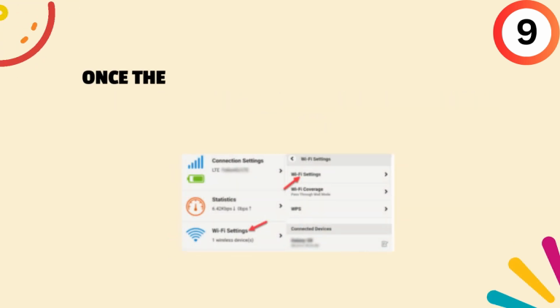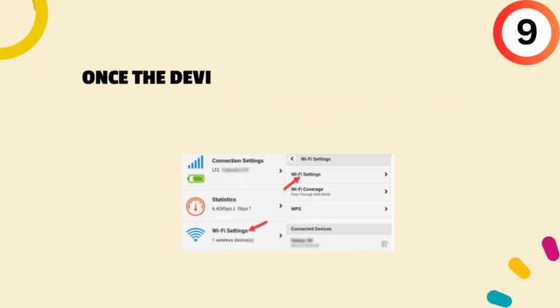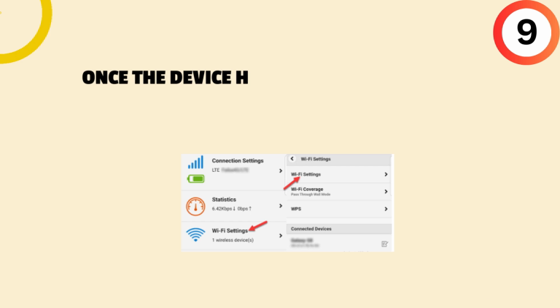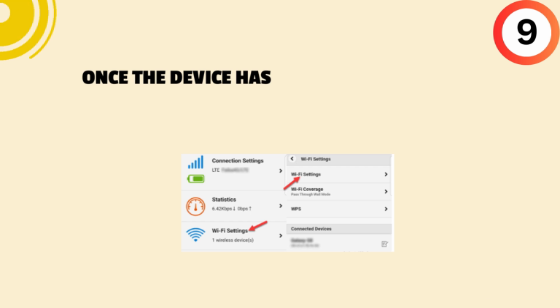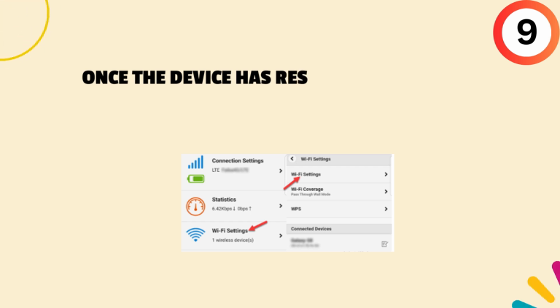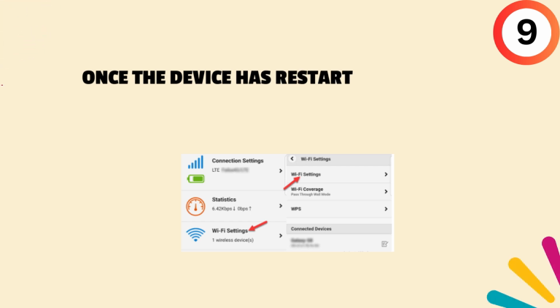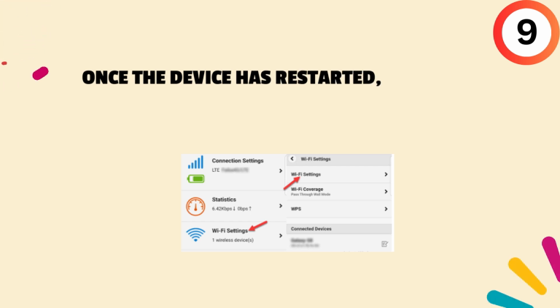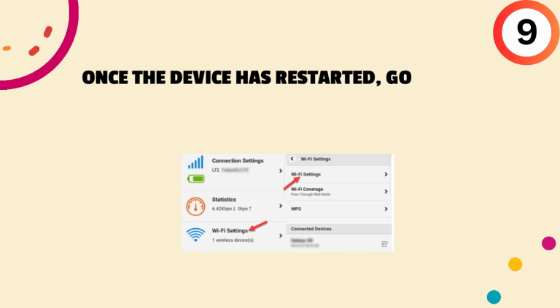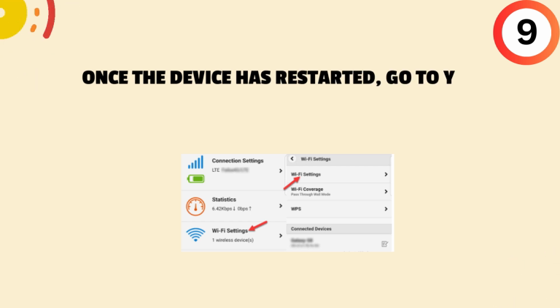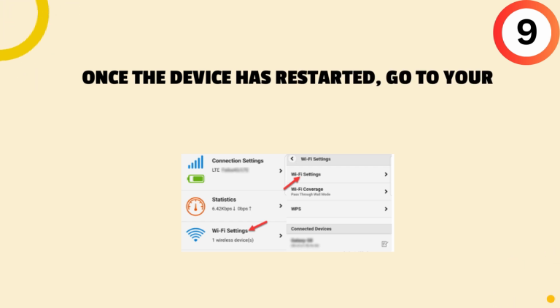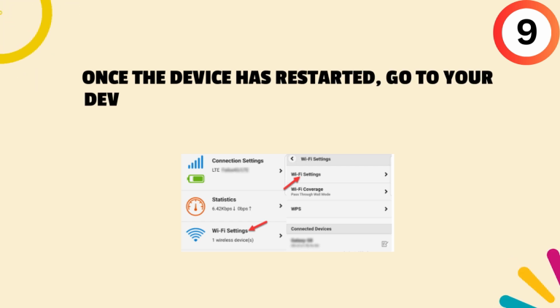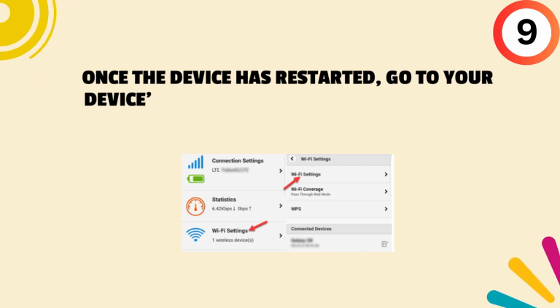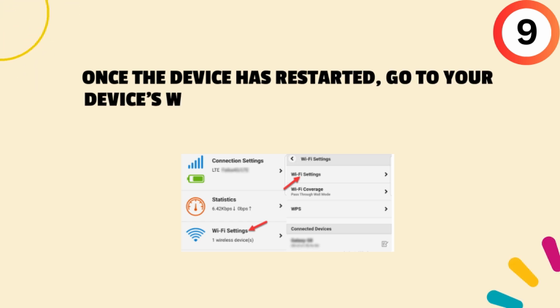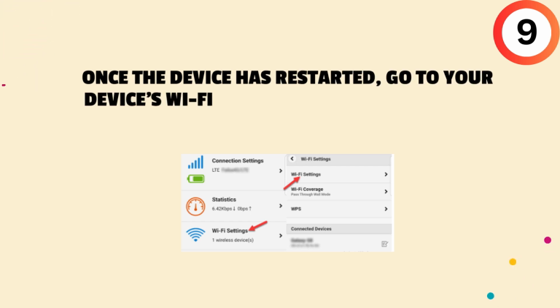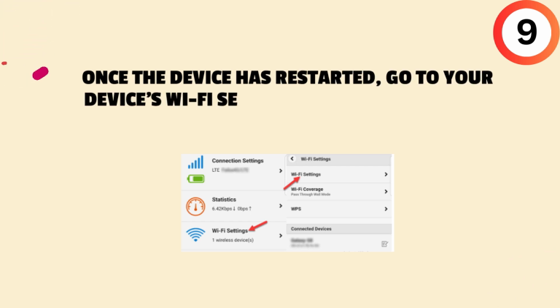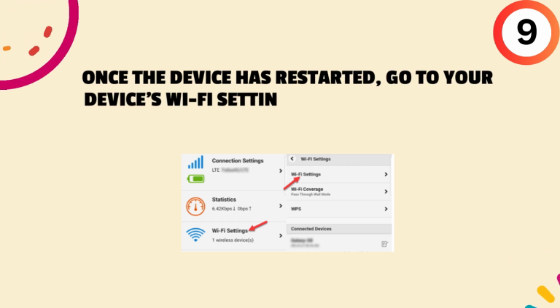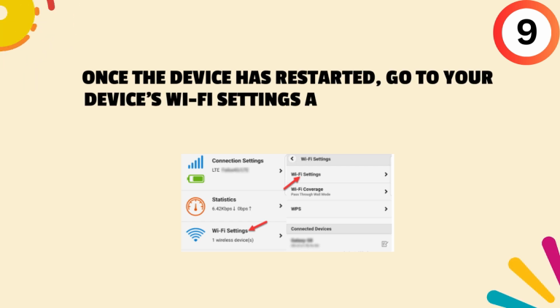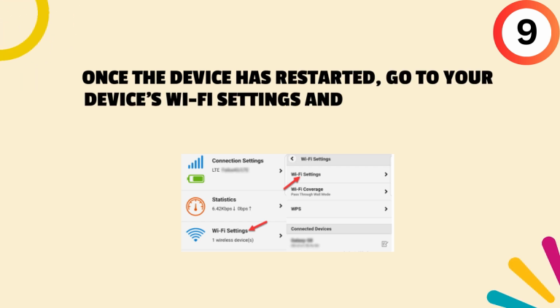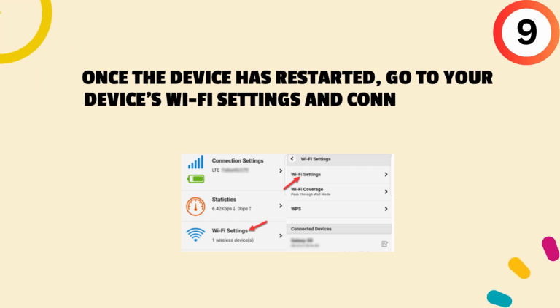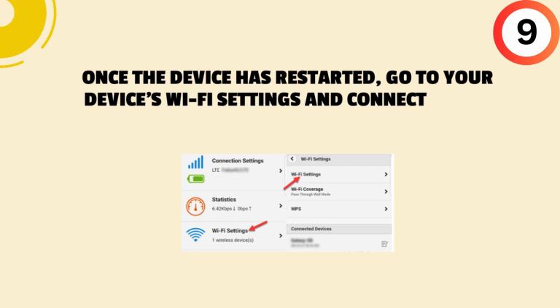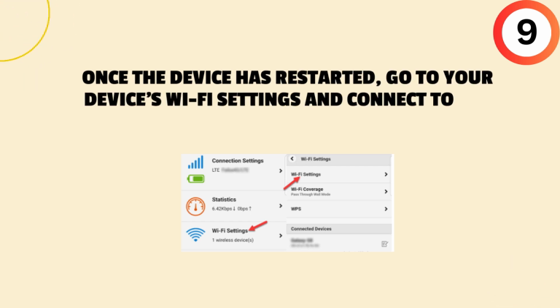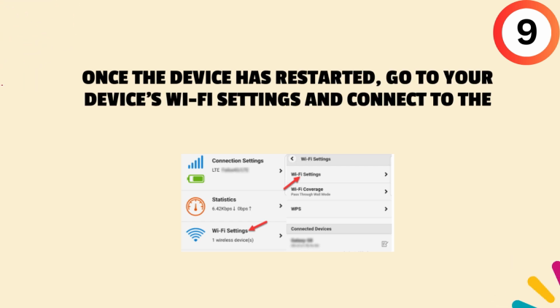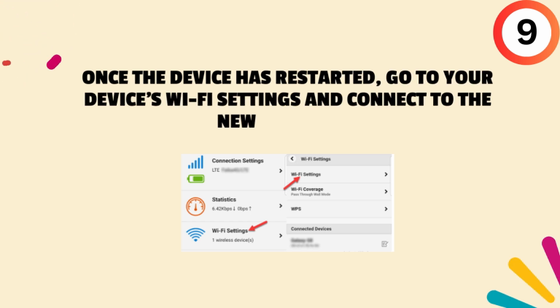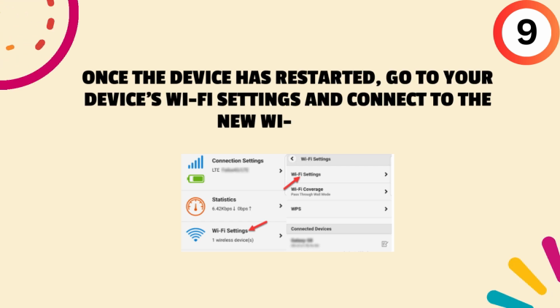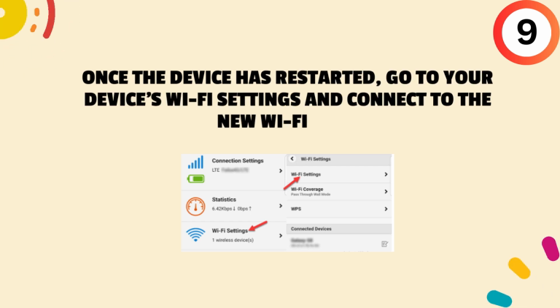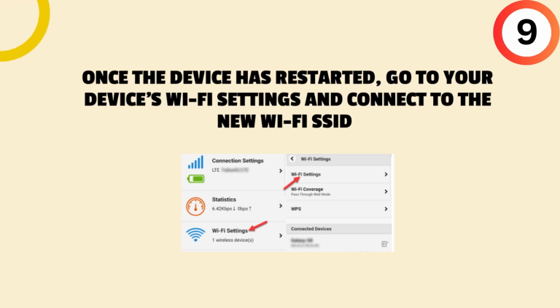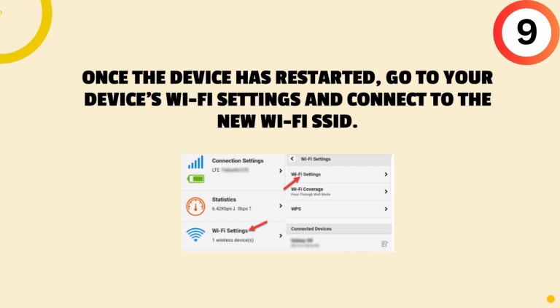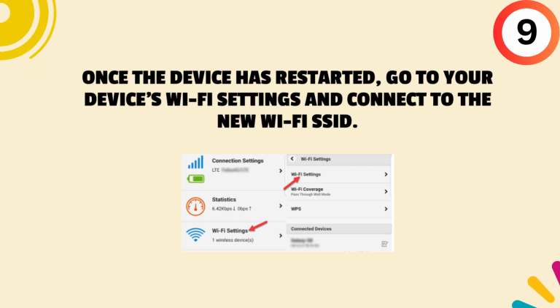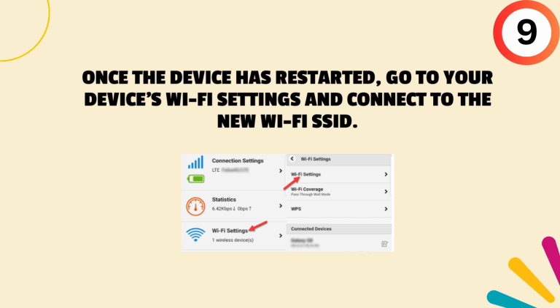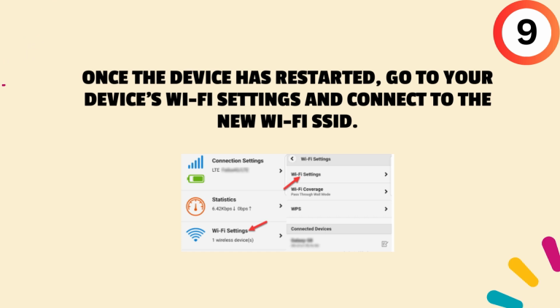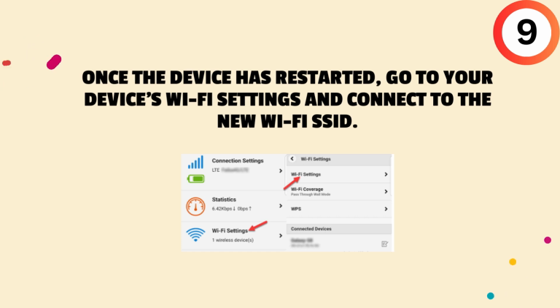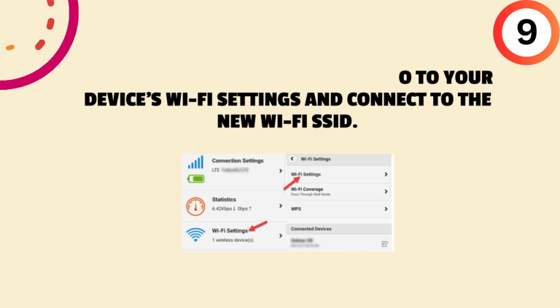Ninth, once the device has restarted, go to your device's Wi-Fi settings and connect to the new Wi-Fi SSID.